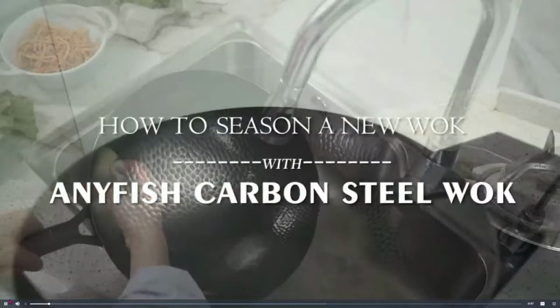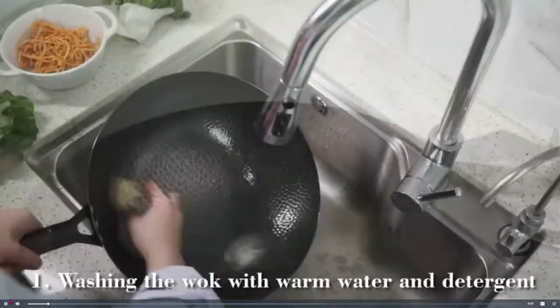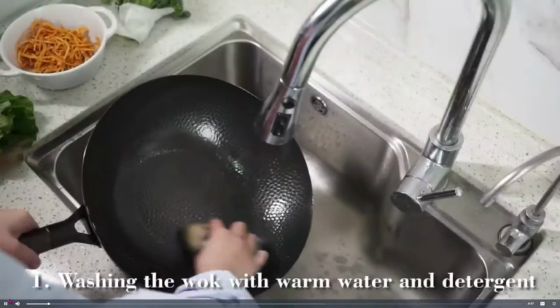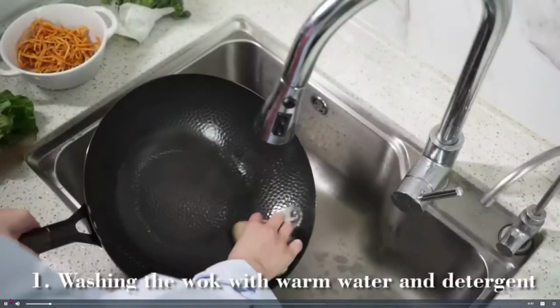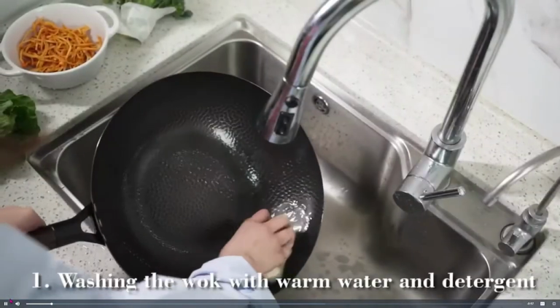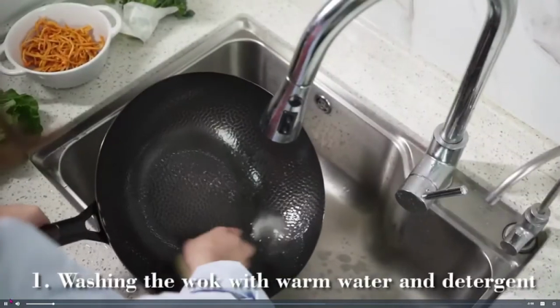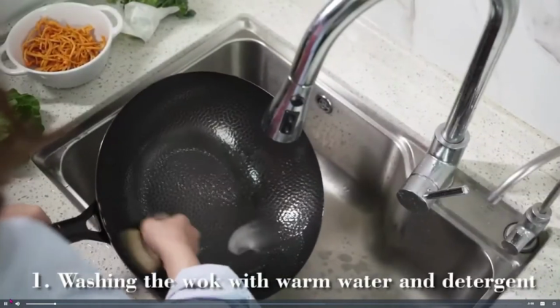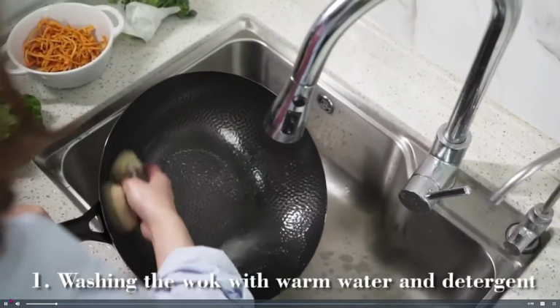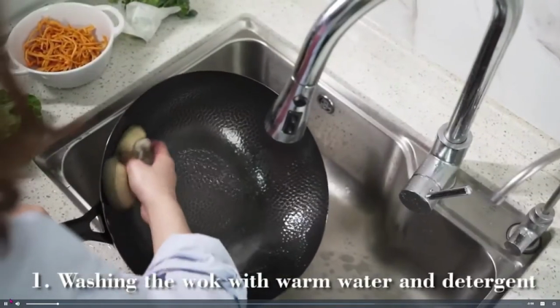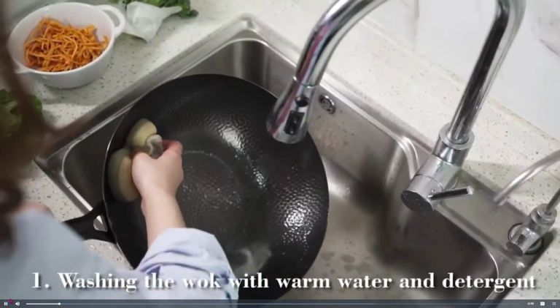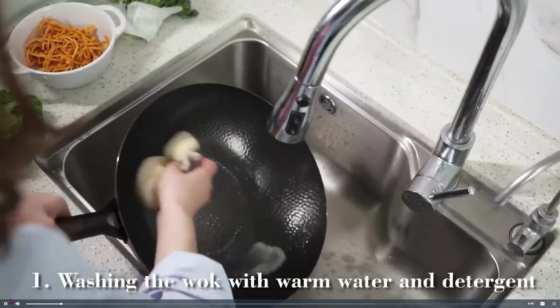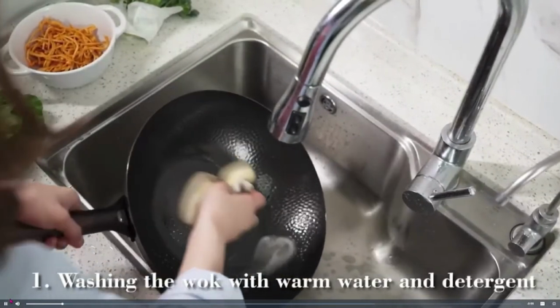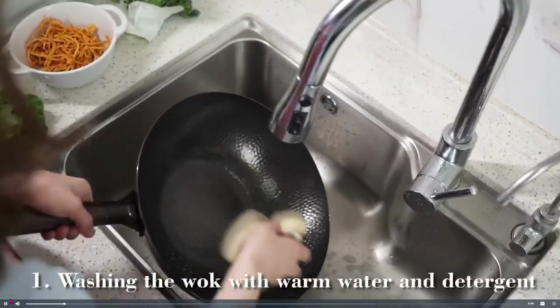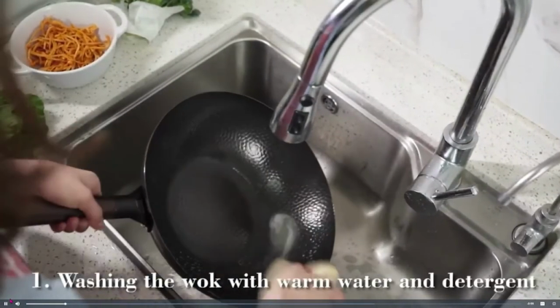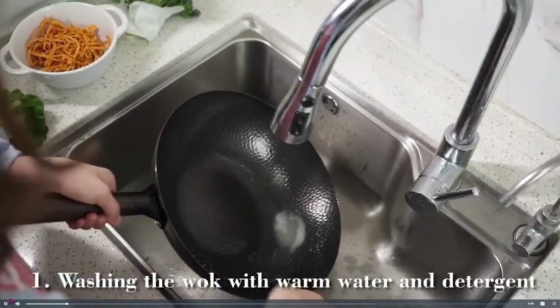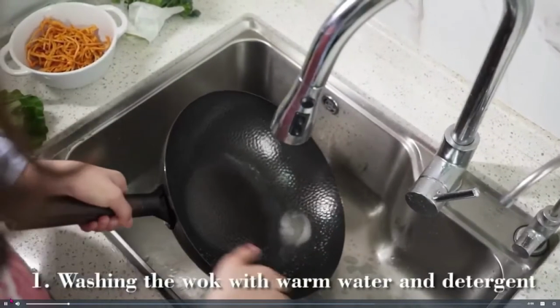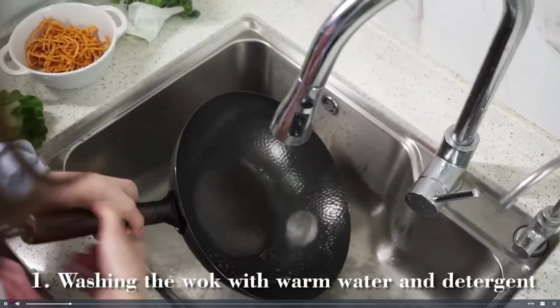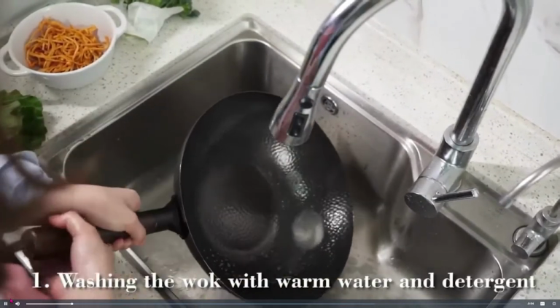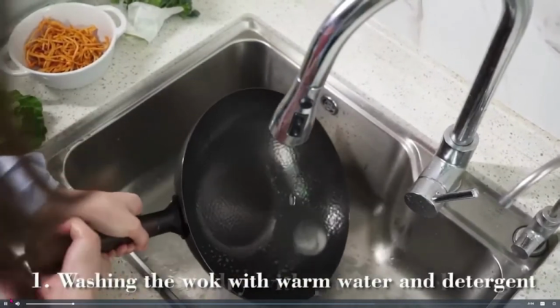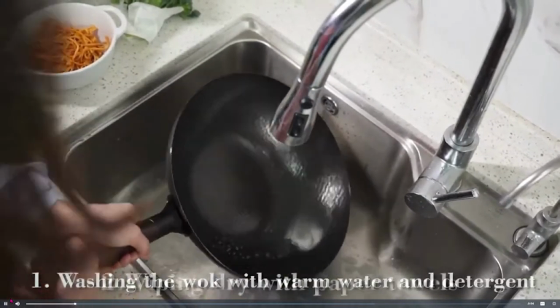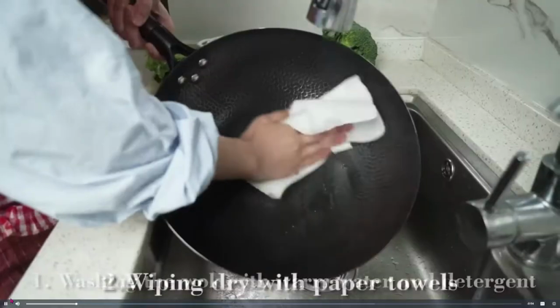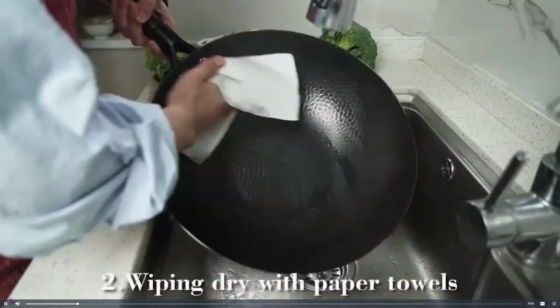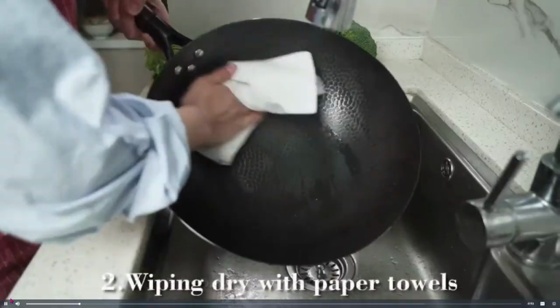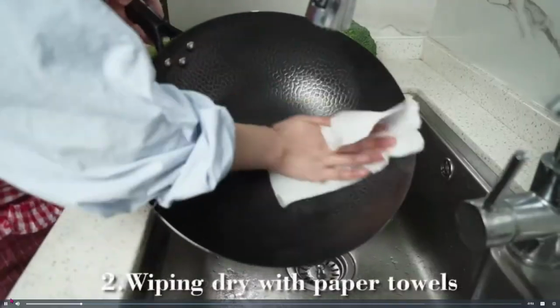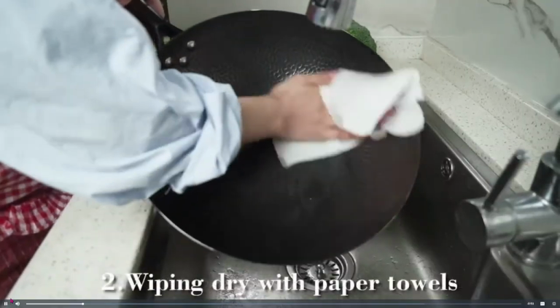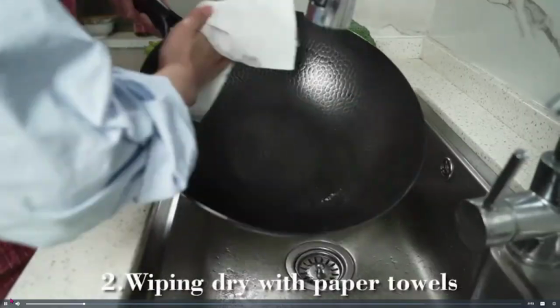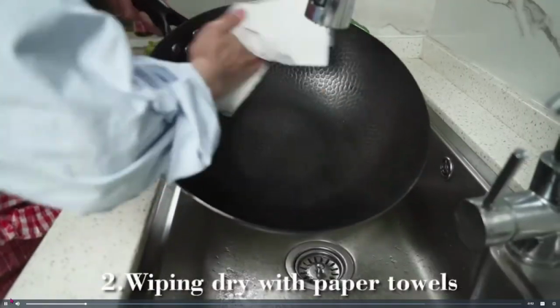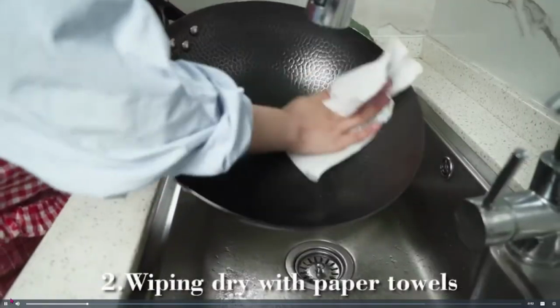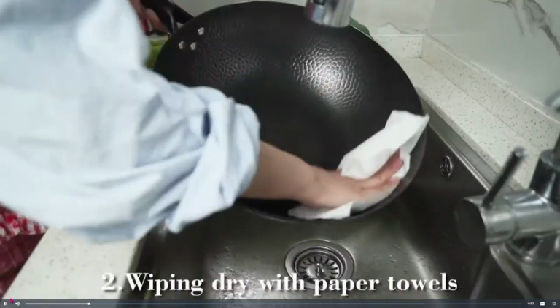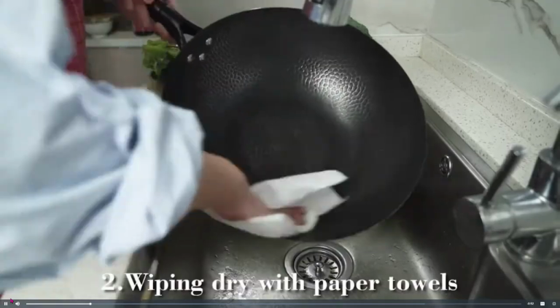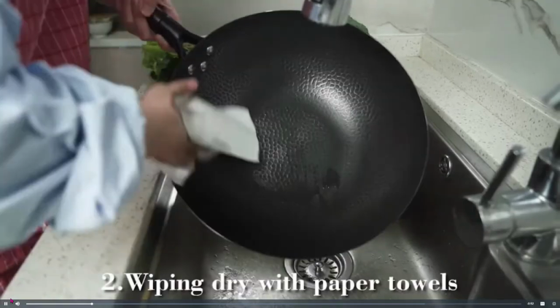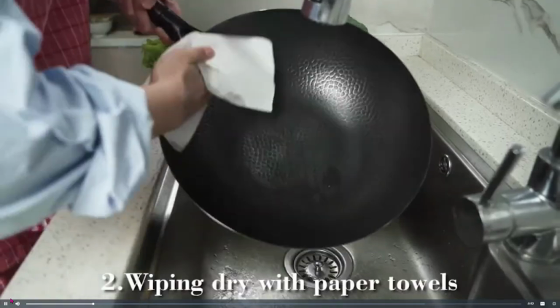Wash the wok with warm water and detergent, then wipe it dry with paper towels.